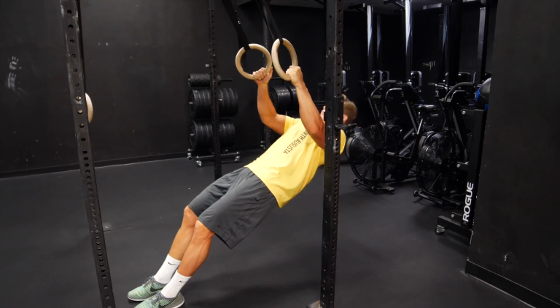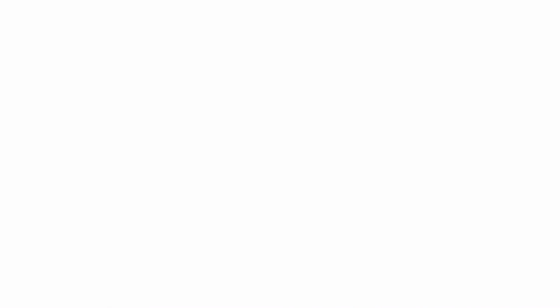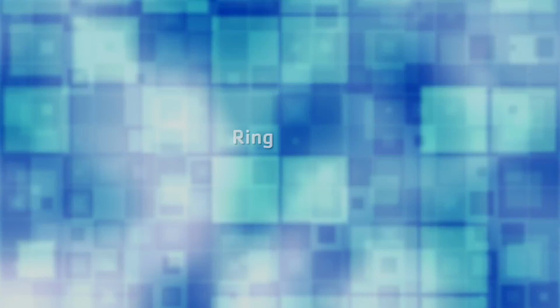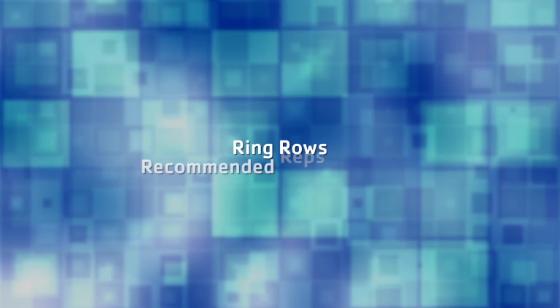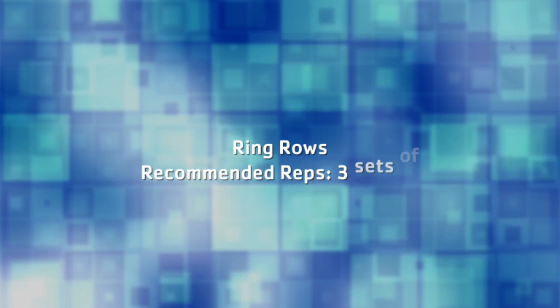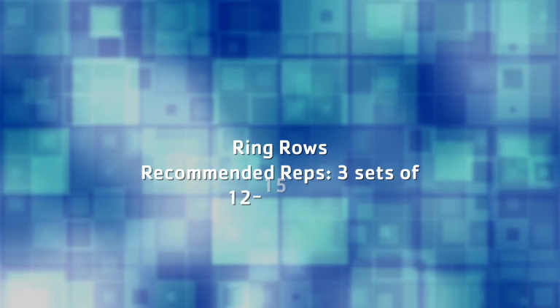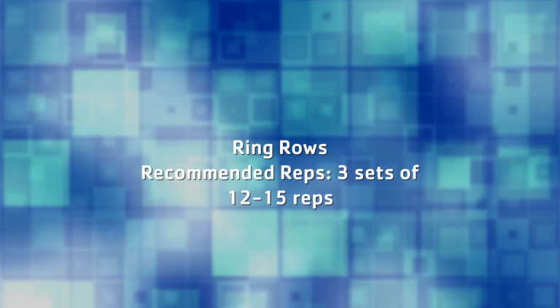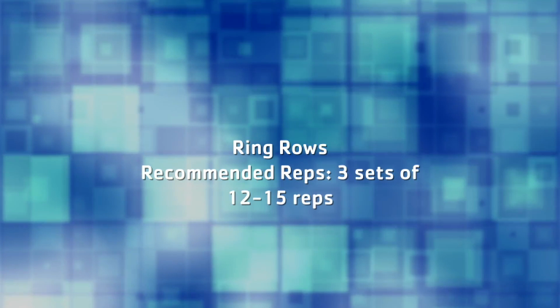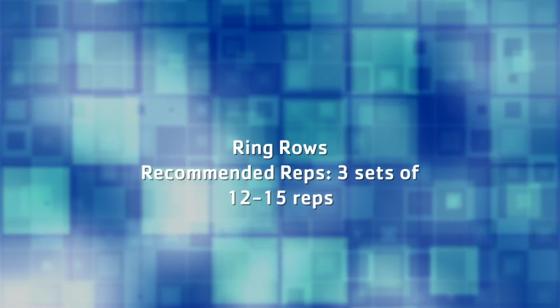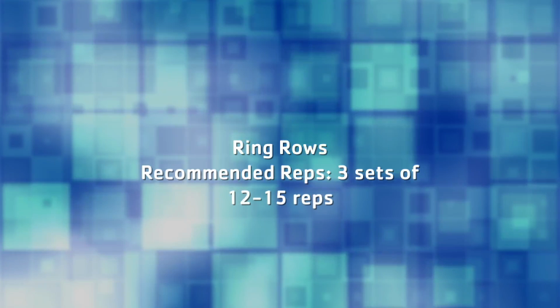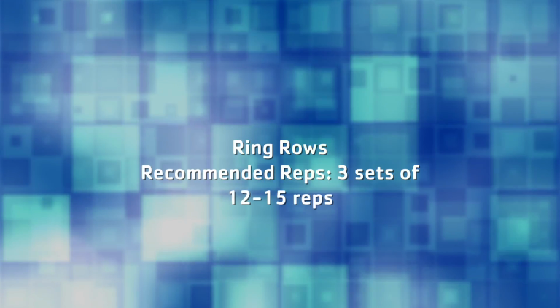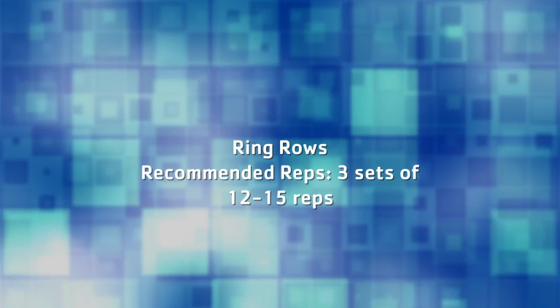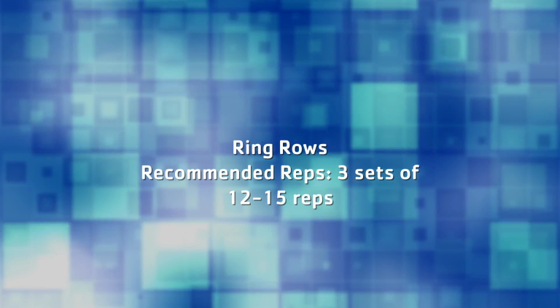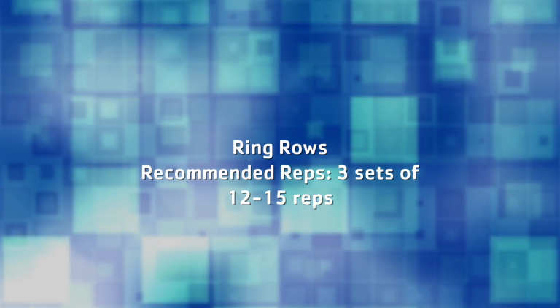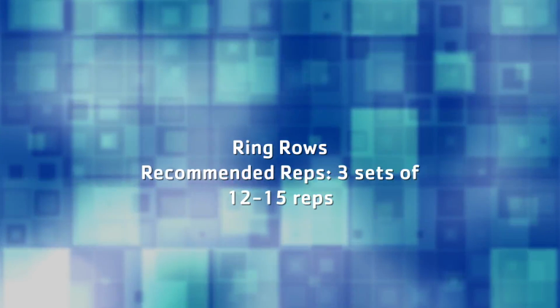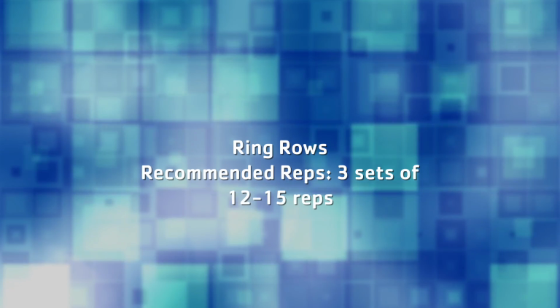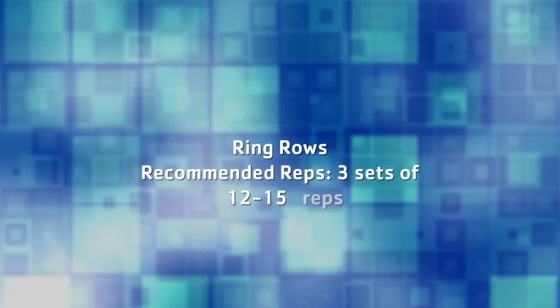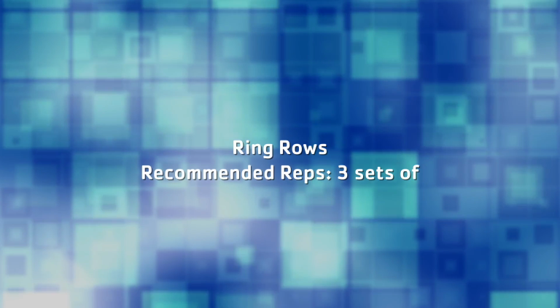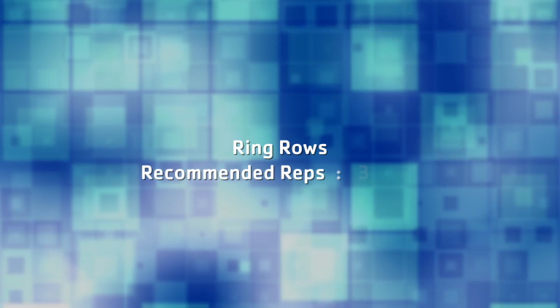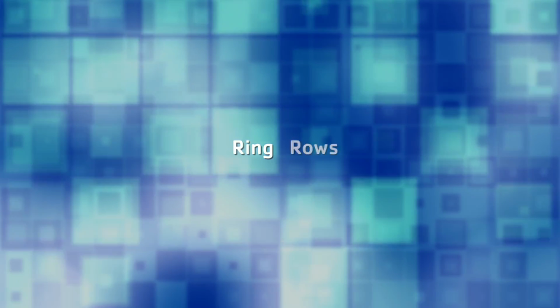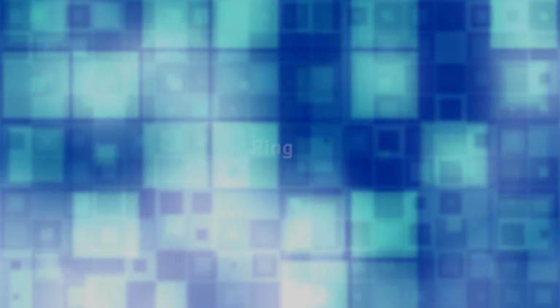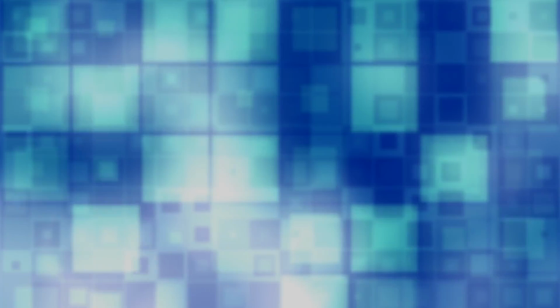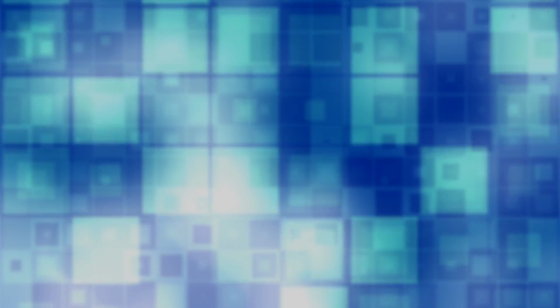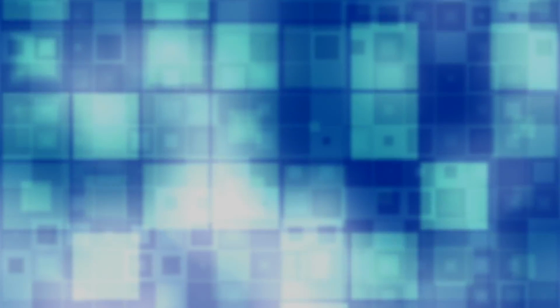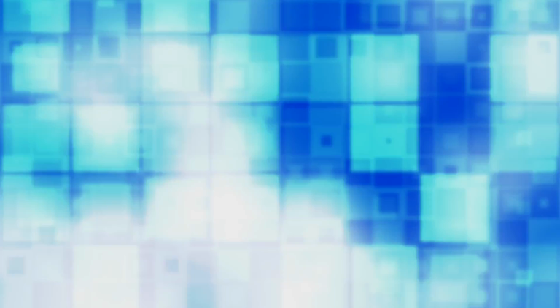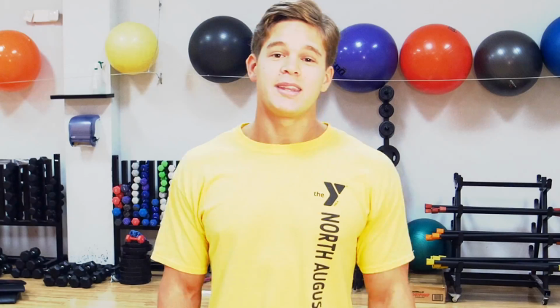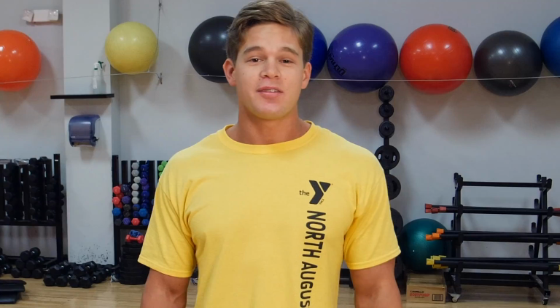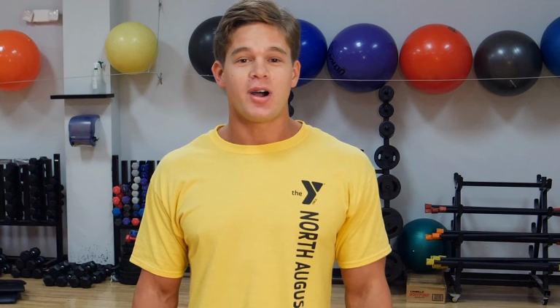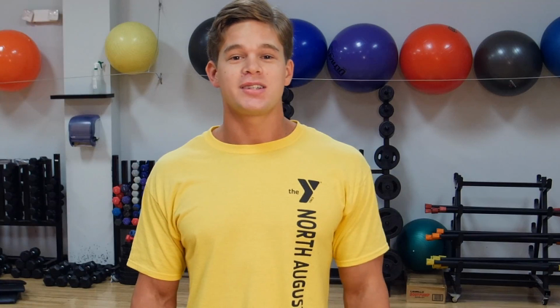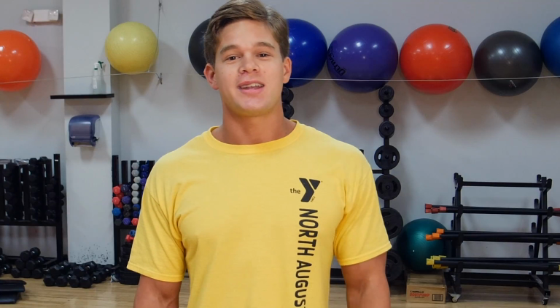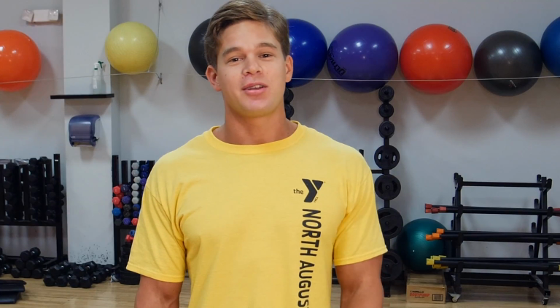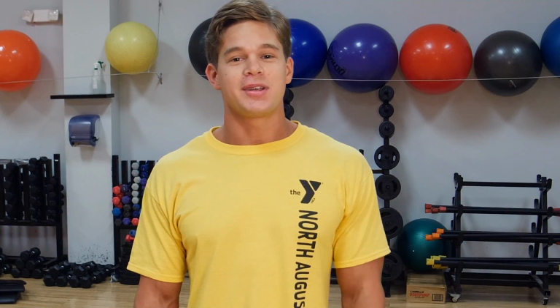Alright guys, I want y'all to try three to four sets, 12 to 15 reps, nice and controlled. Thank you for watching and have a good week.